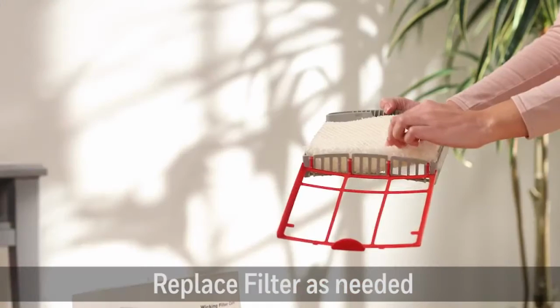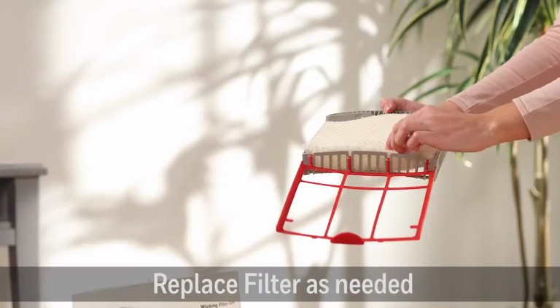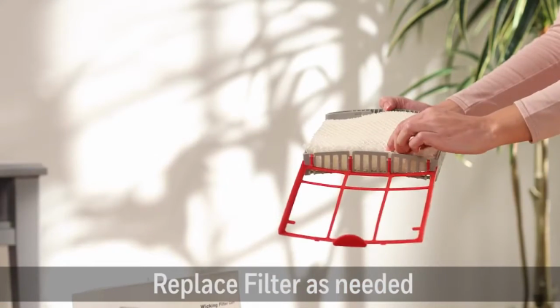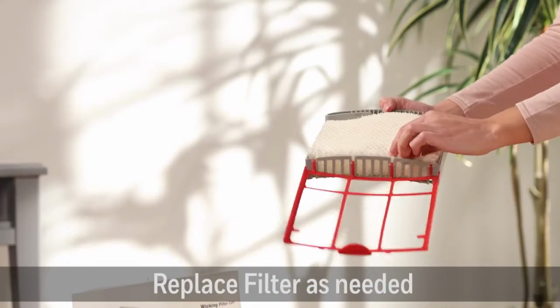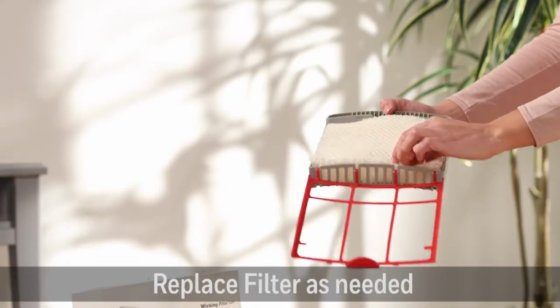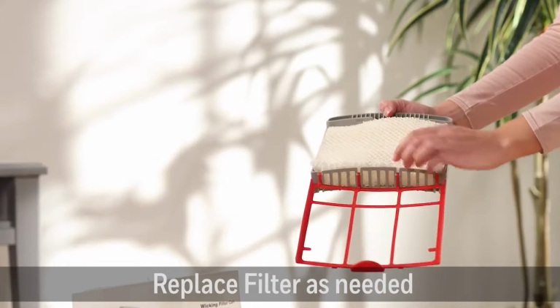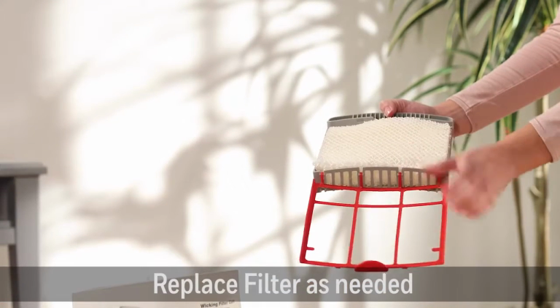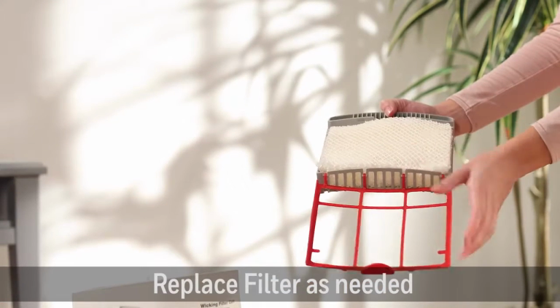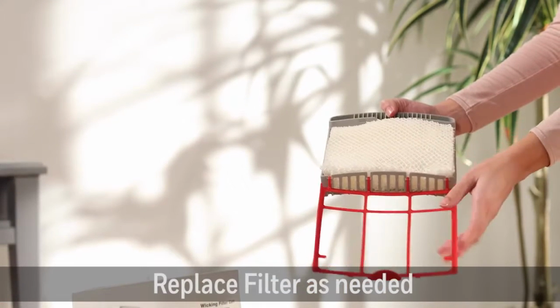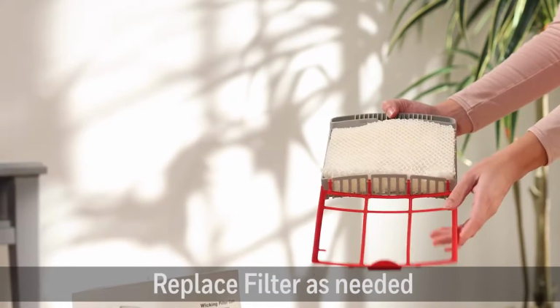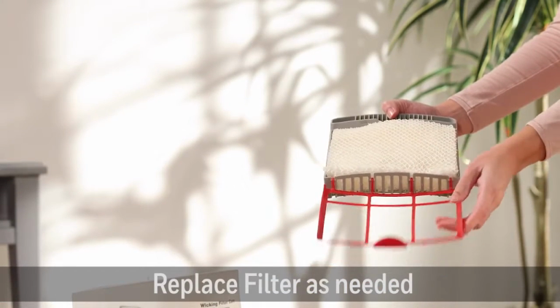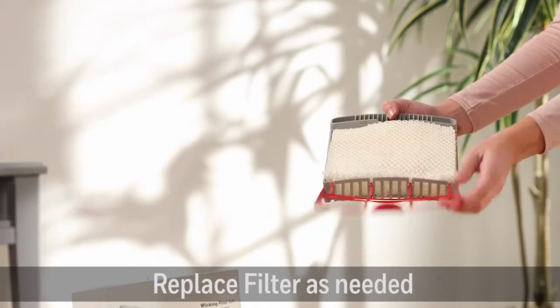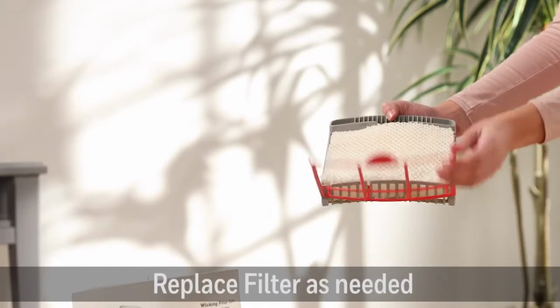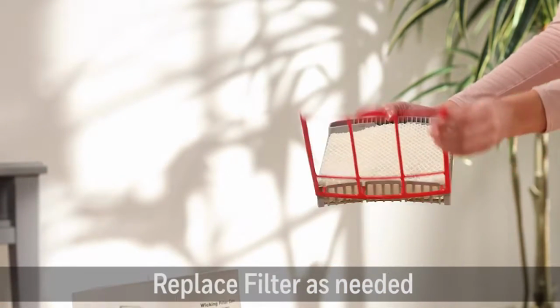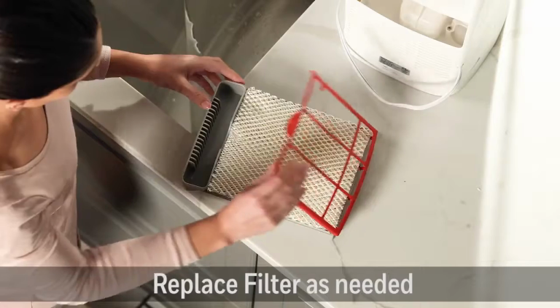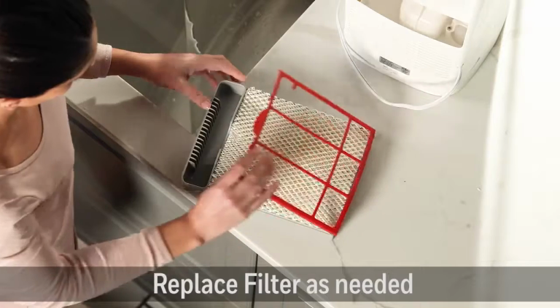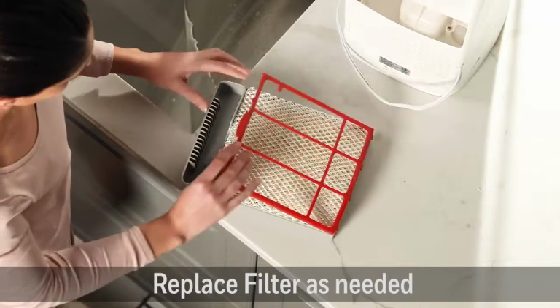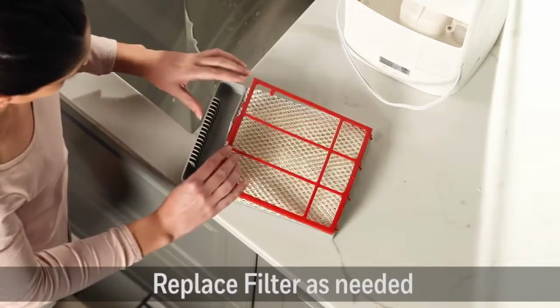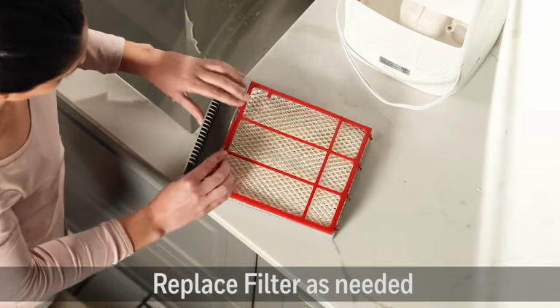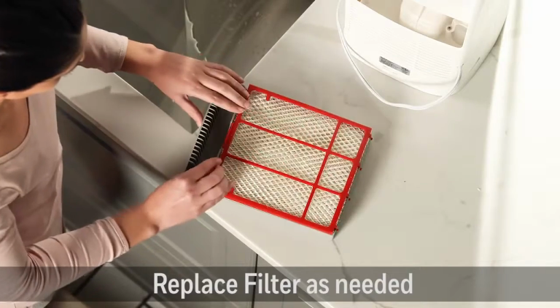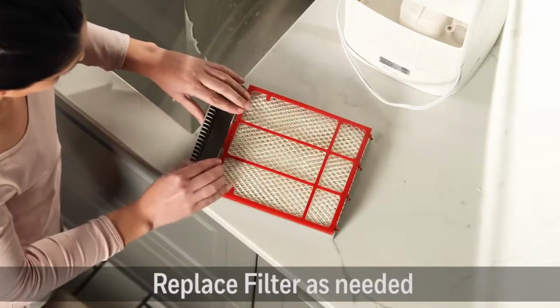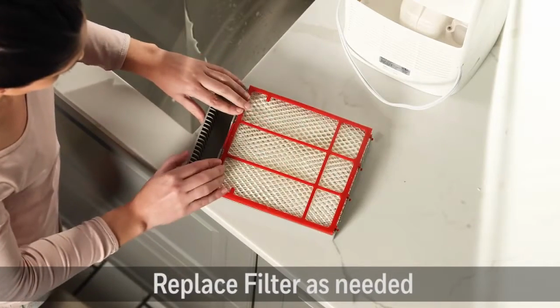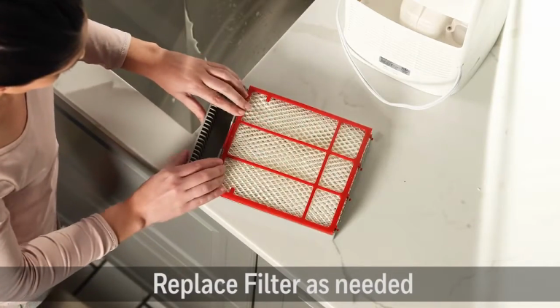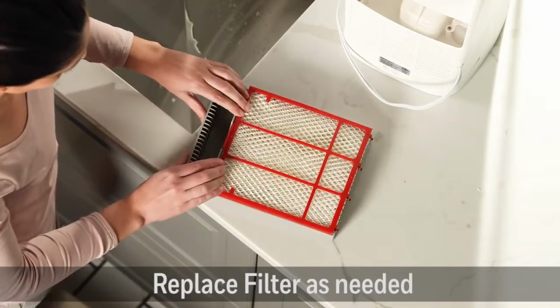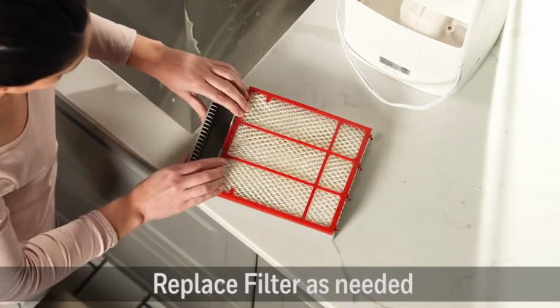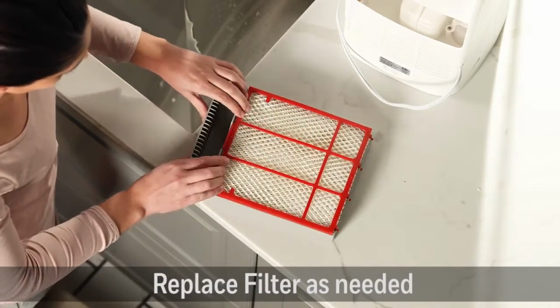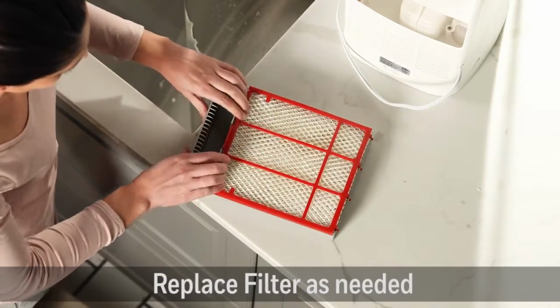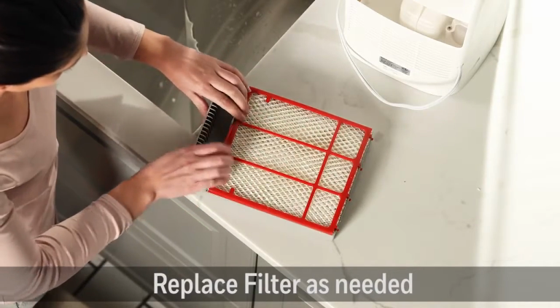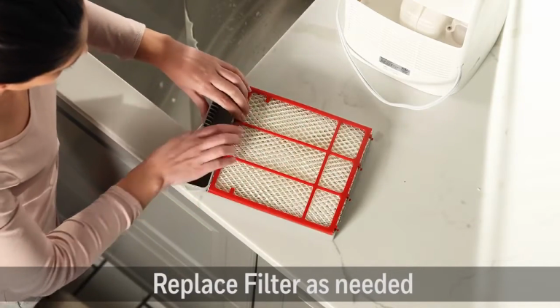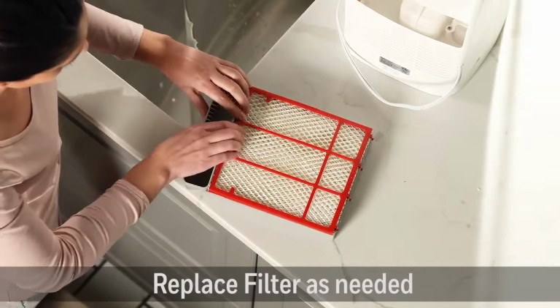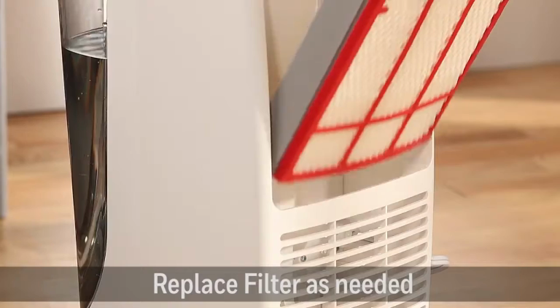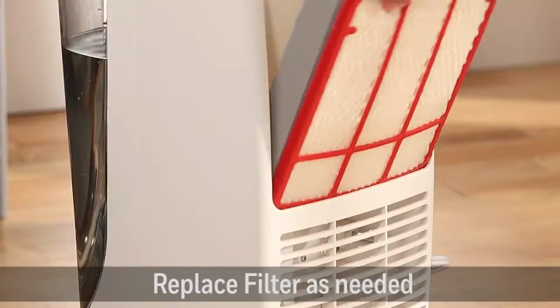The wicking filter captures minerals from the water, helping to reduce white dust, and is easy to replace.